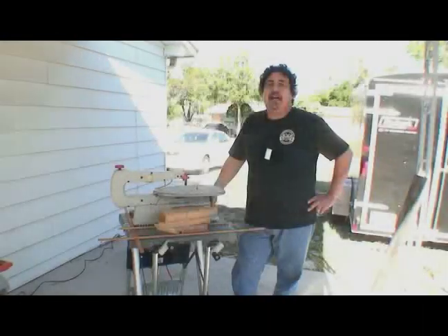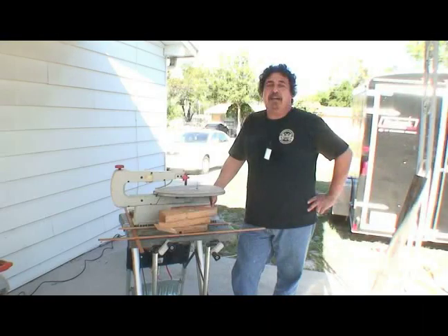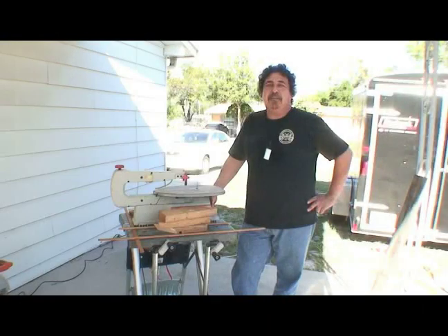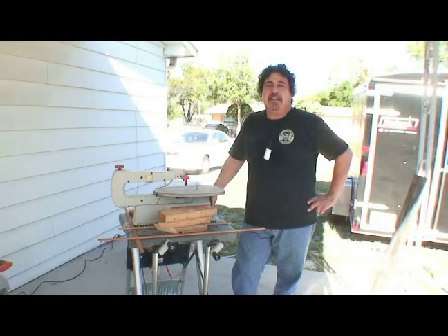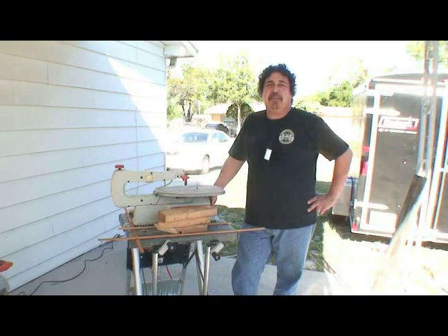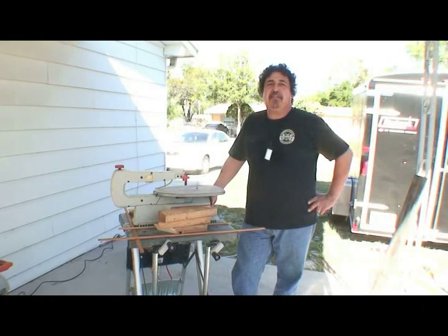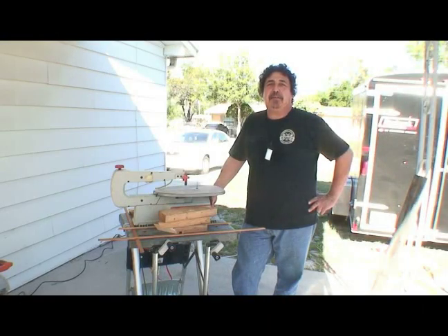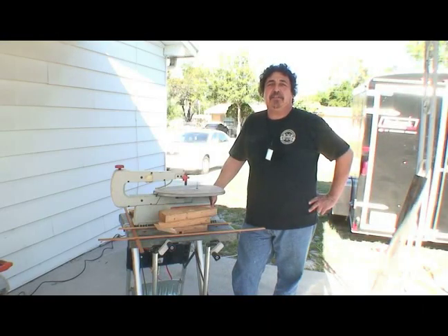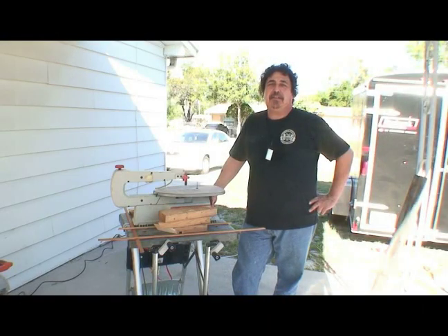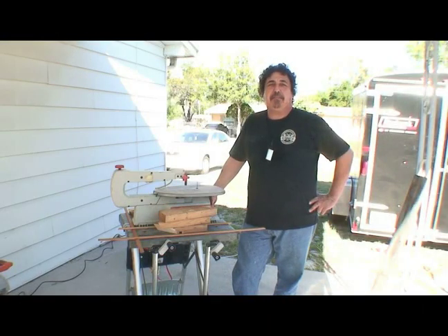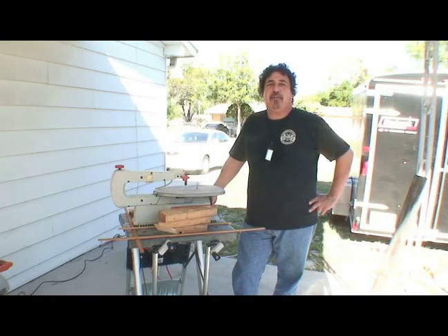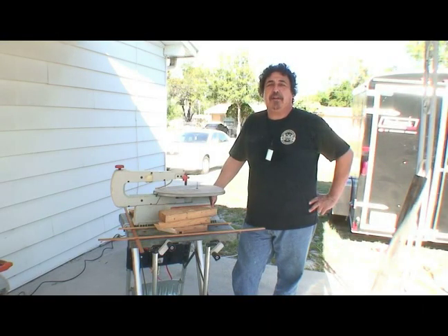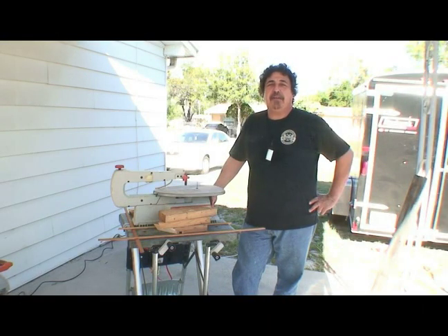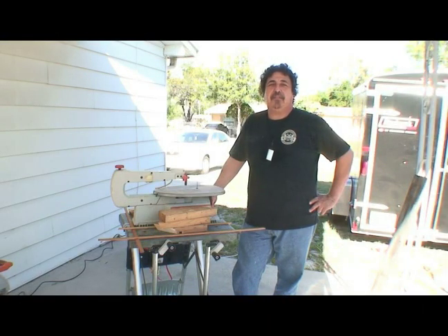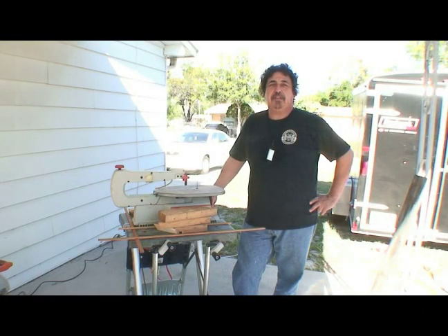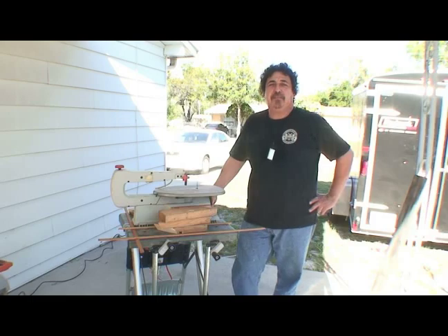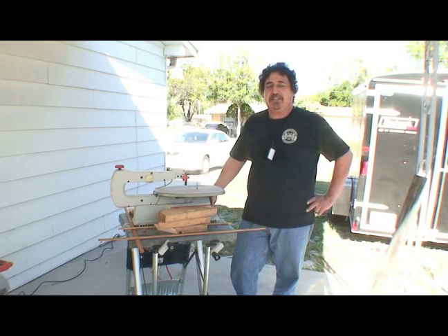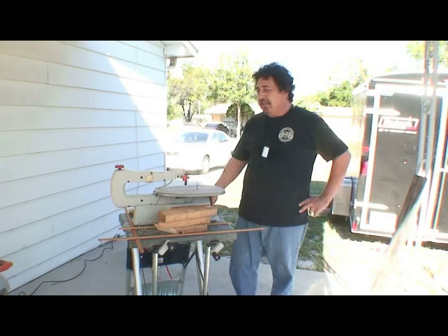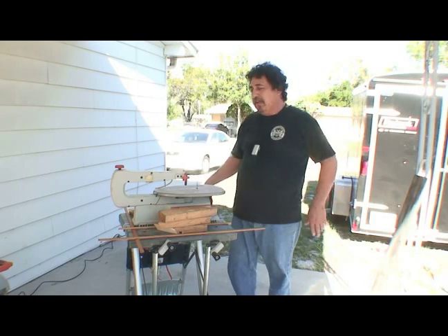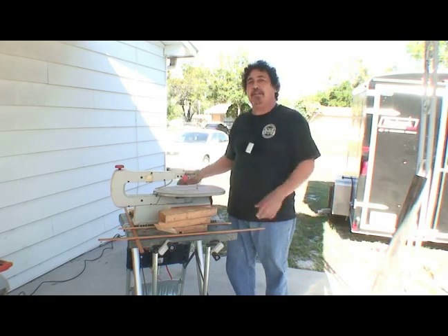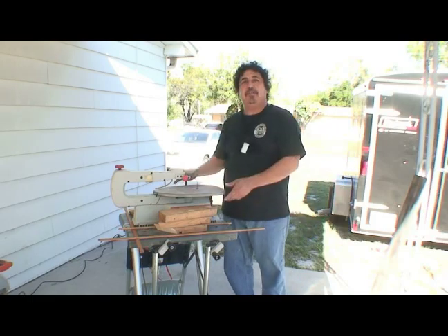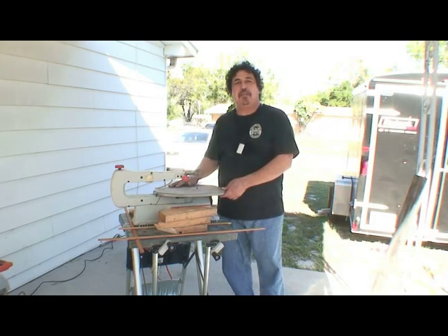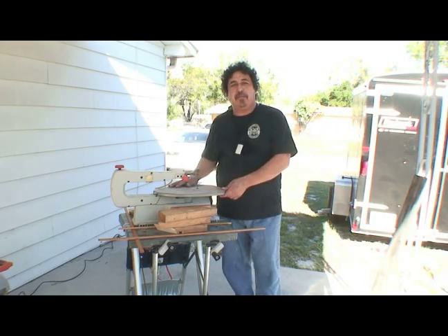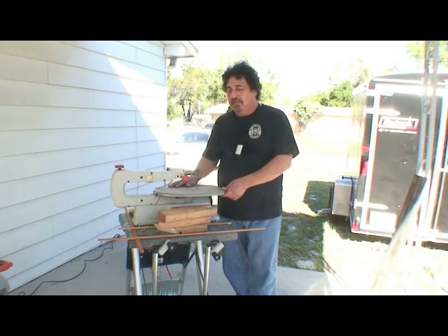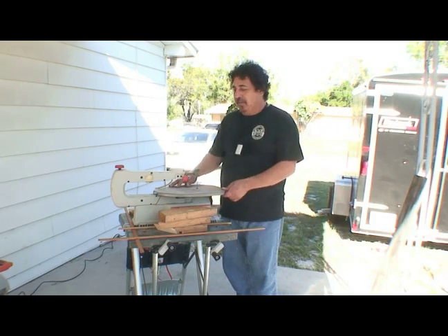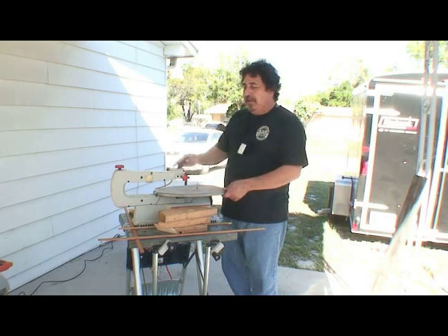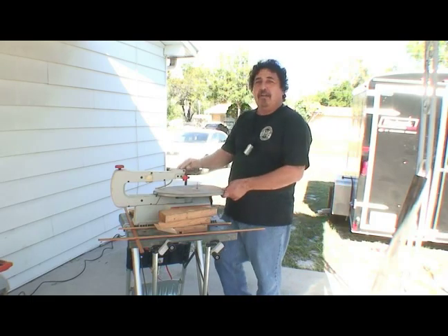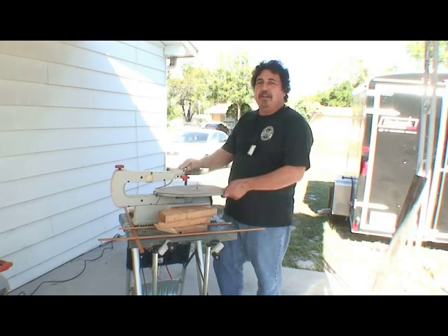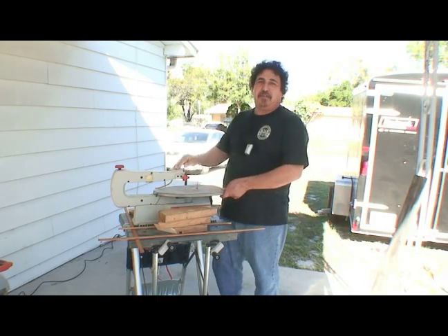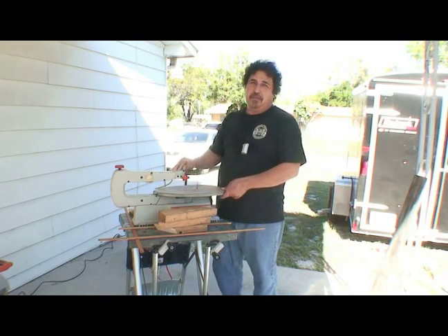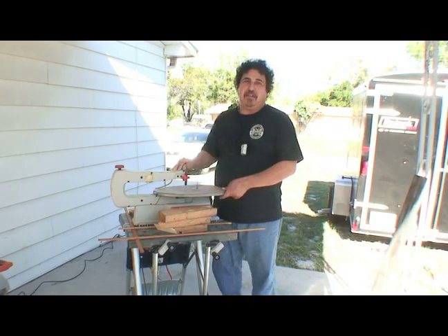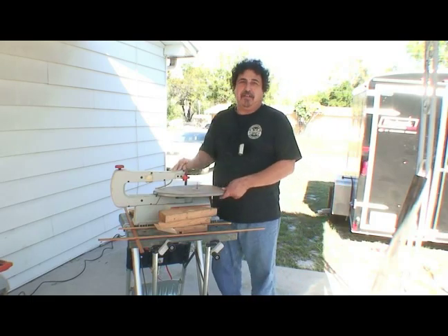Hi, I'm Ed Reyes with Master Builders here in Tampa, Florida on behalf of Expert Village. I'm going to teach you the proper use of an electric scroll saw.